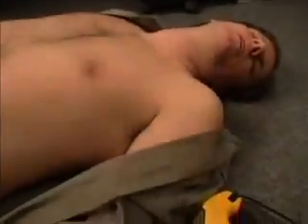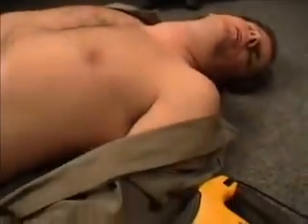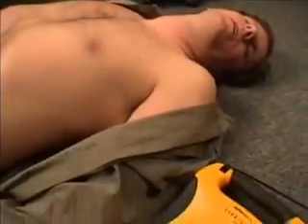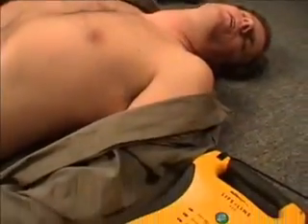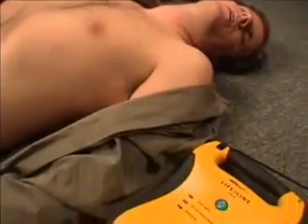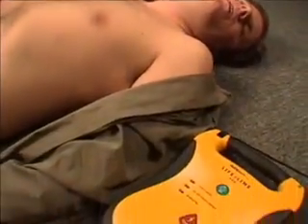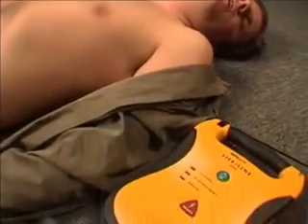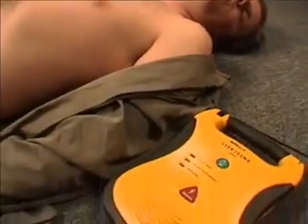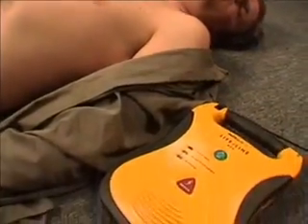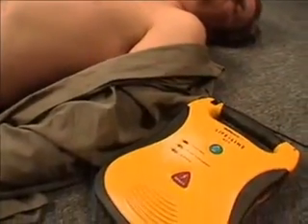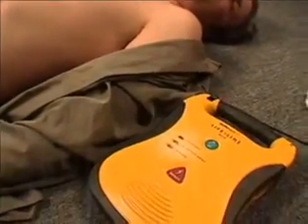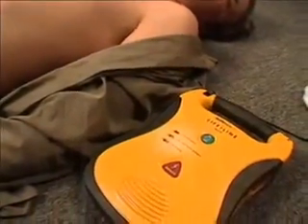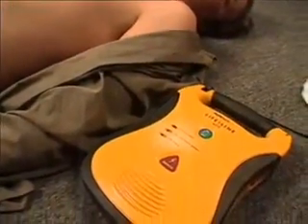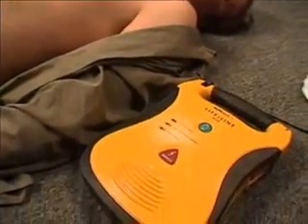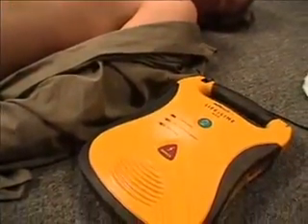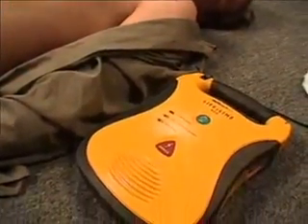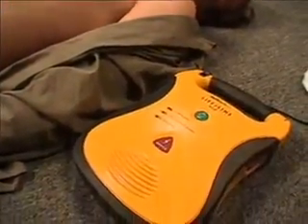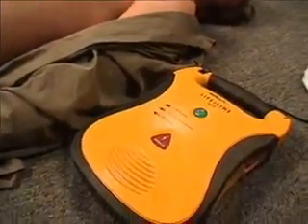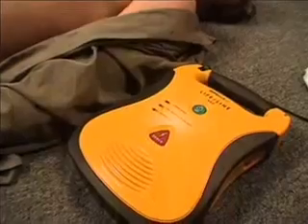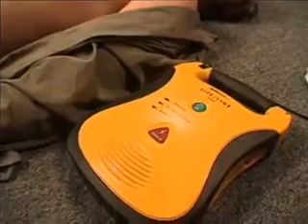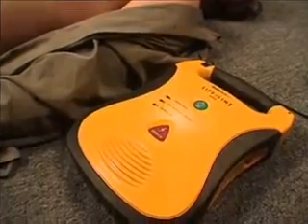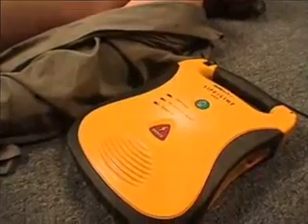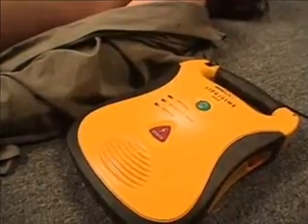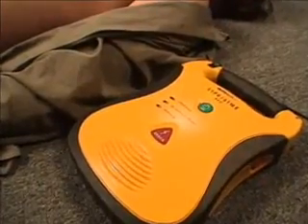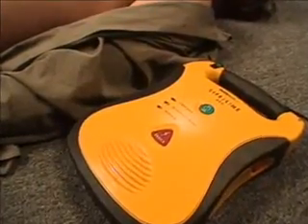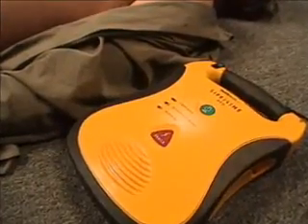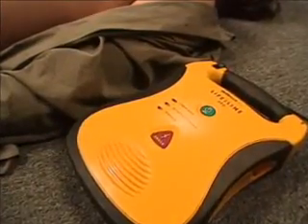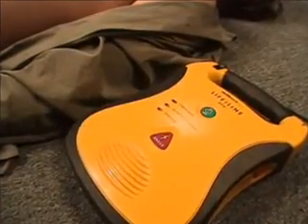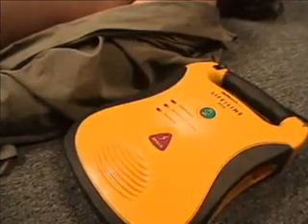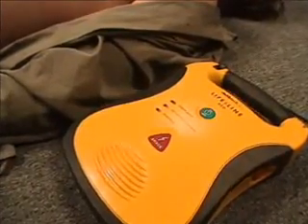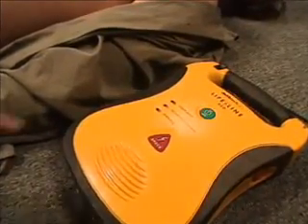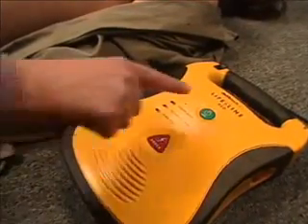Once you've determined that the victim needs treatment, start by turning the Lifeline AED on. To turn the unit on, simply press the on-off button.